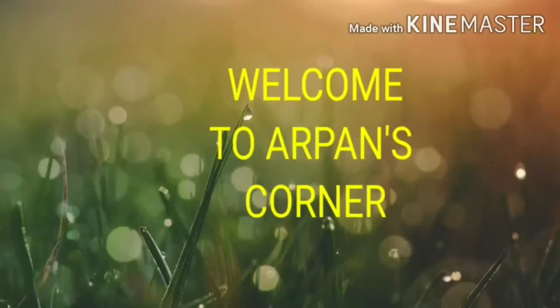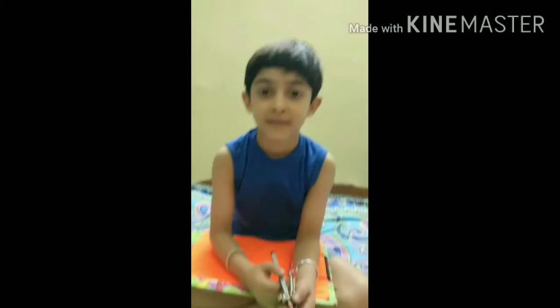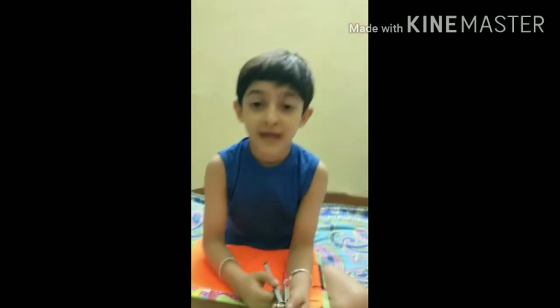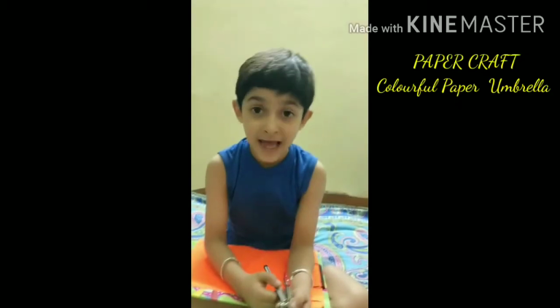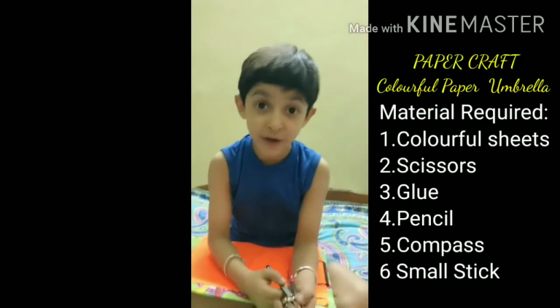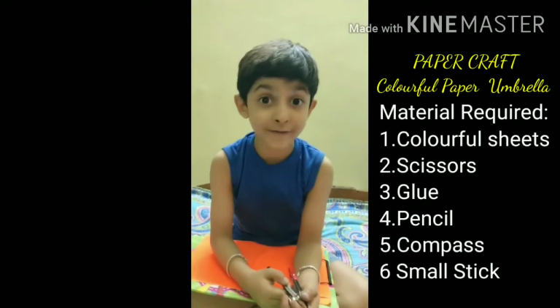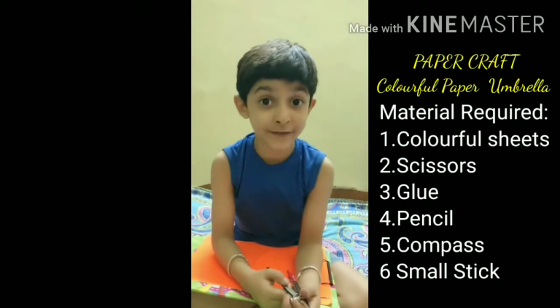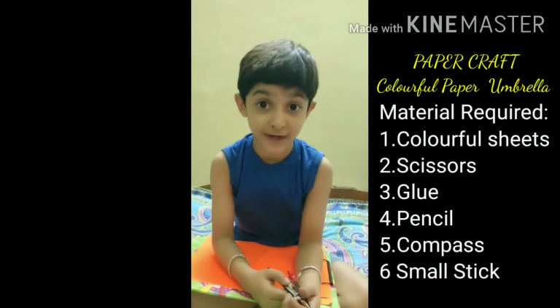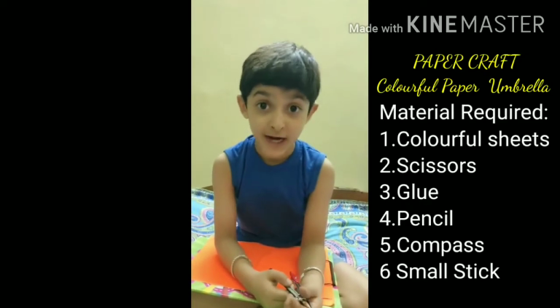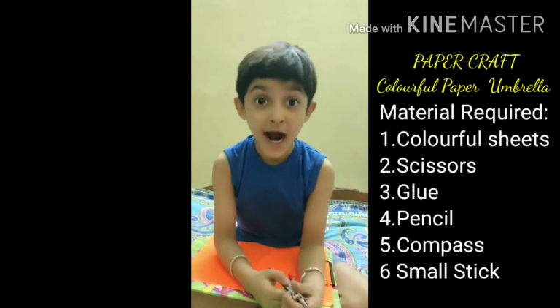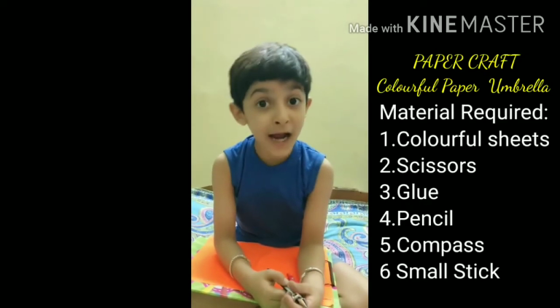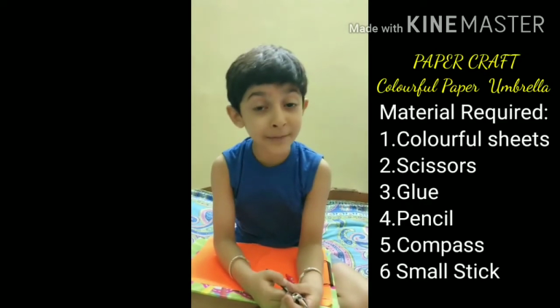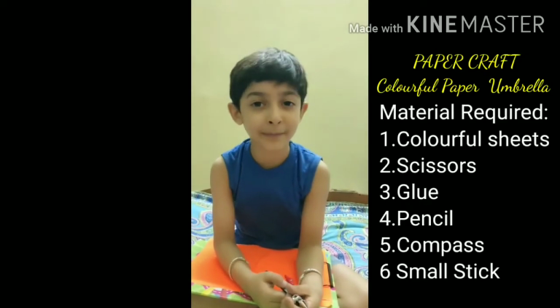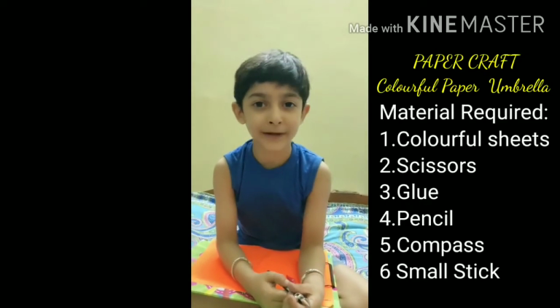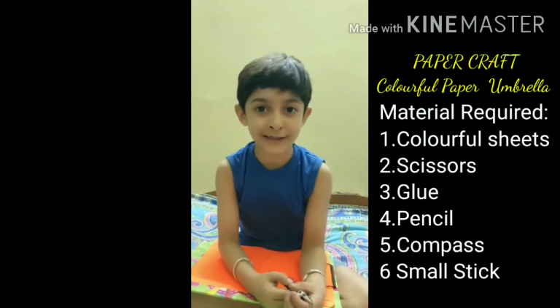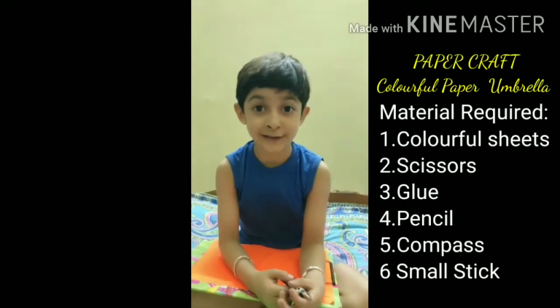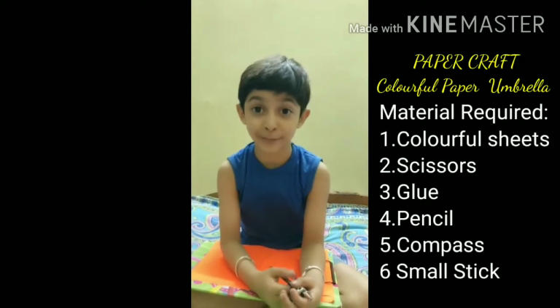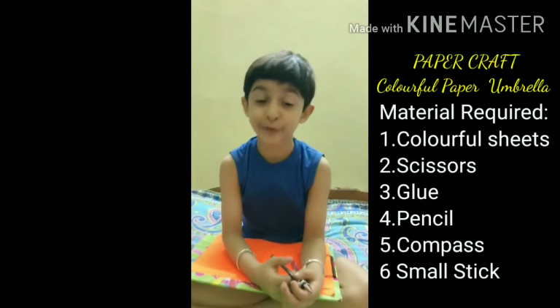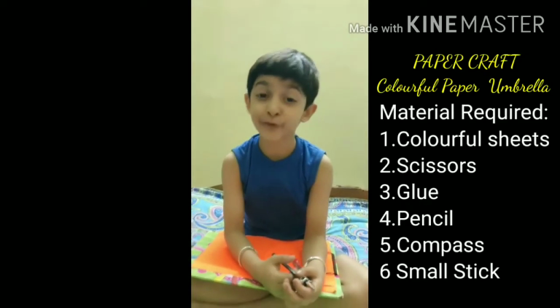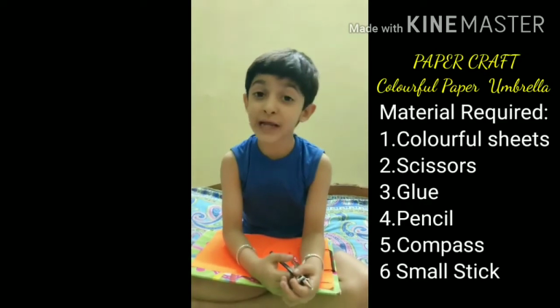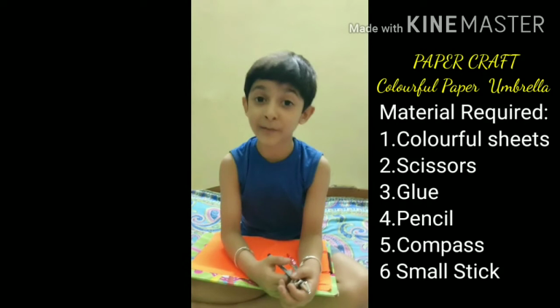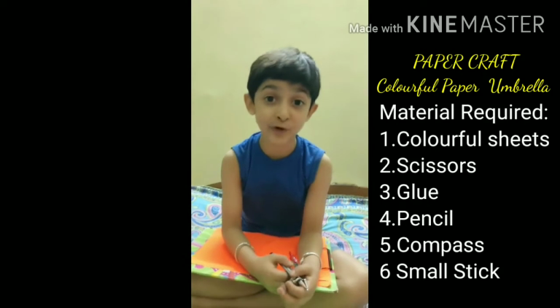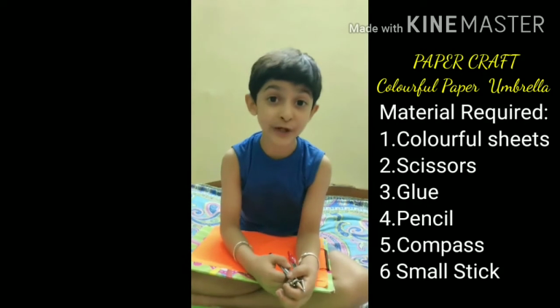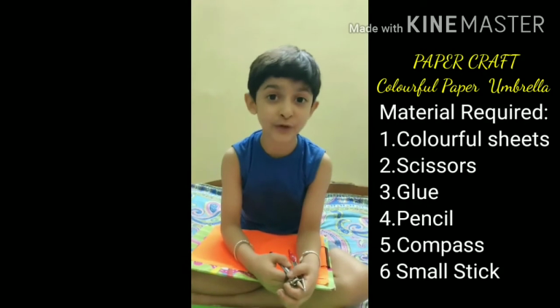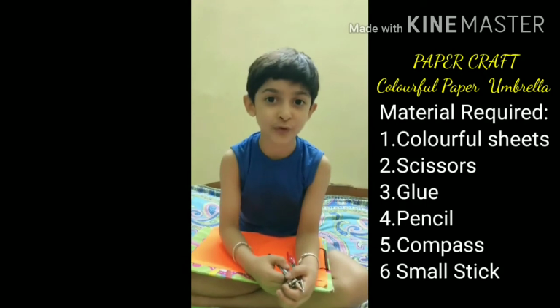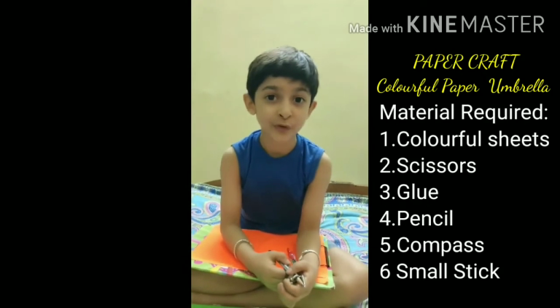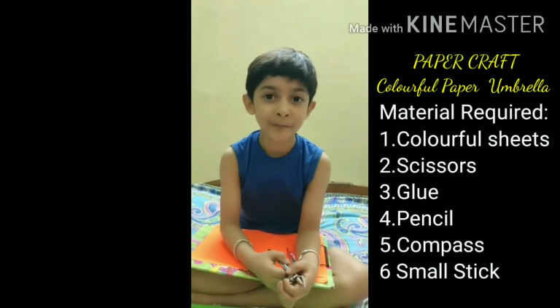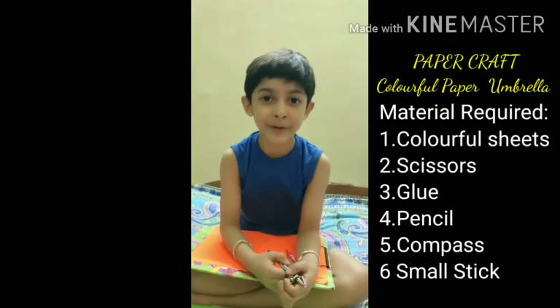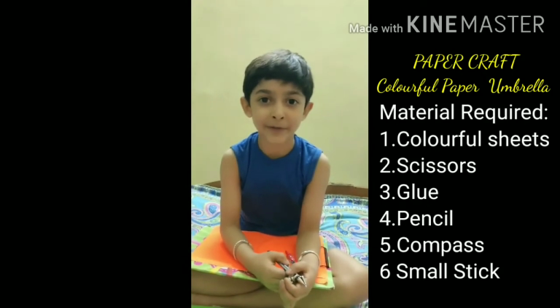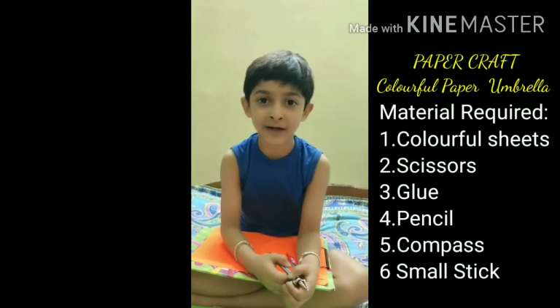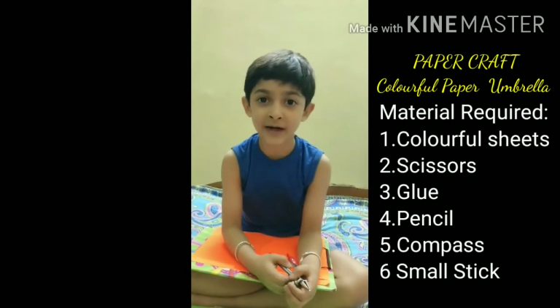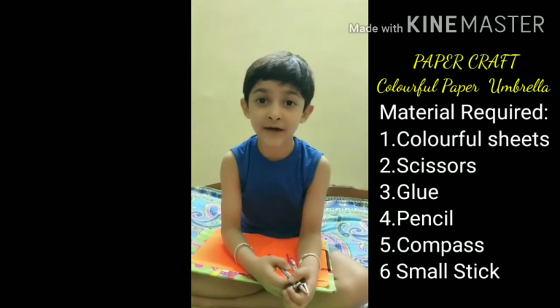Hello everyone, I am Arpankasya. Today I am going to do paper craft.